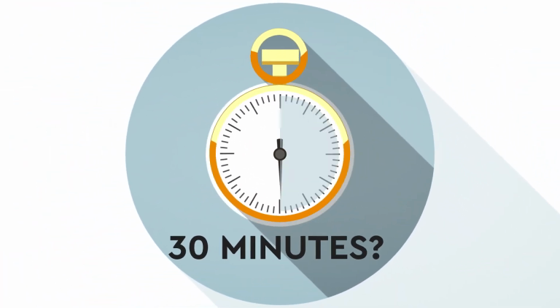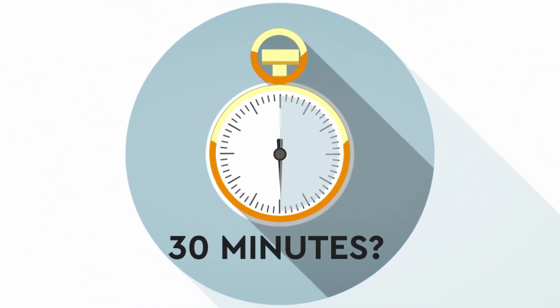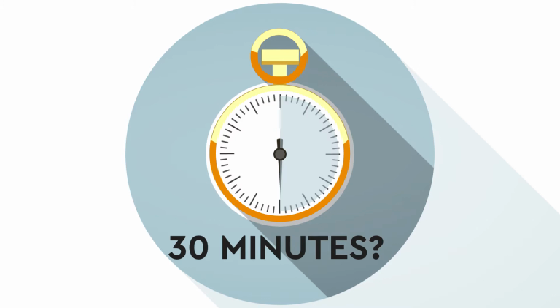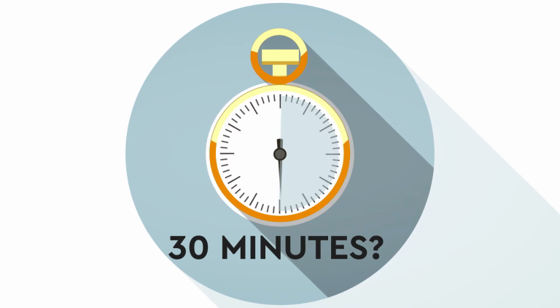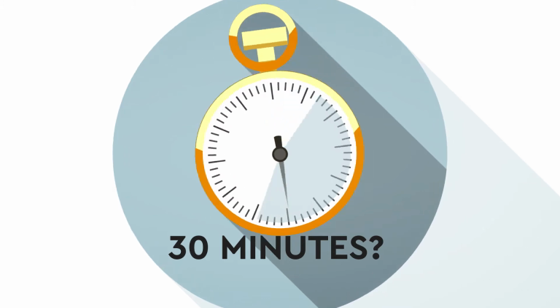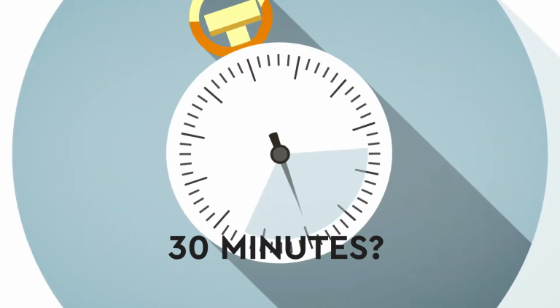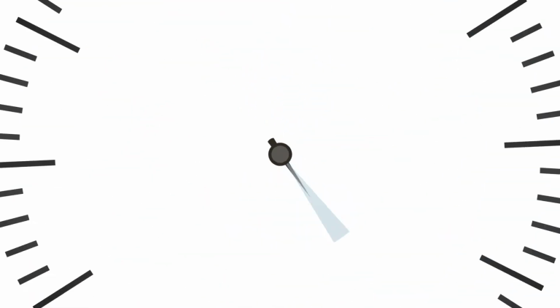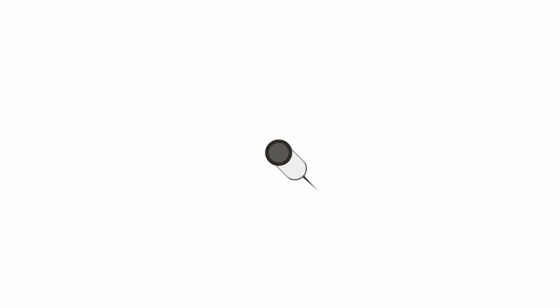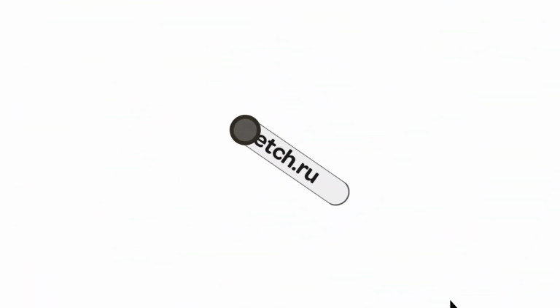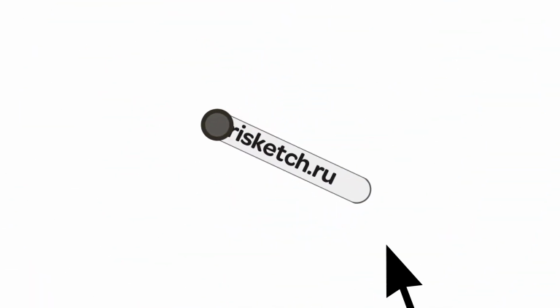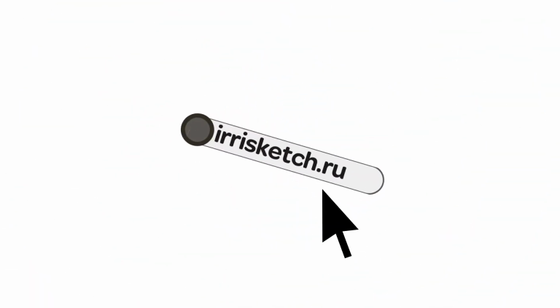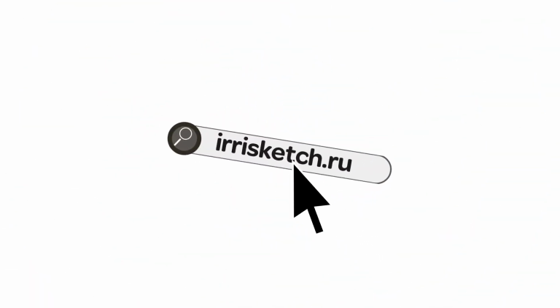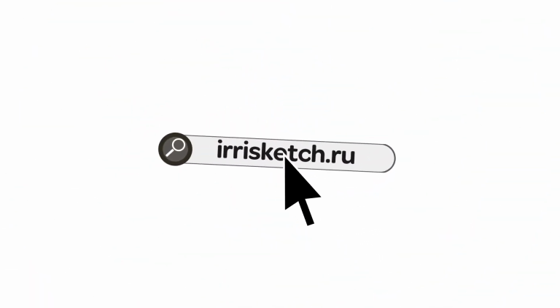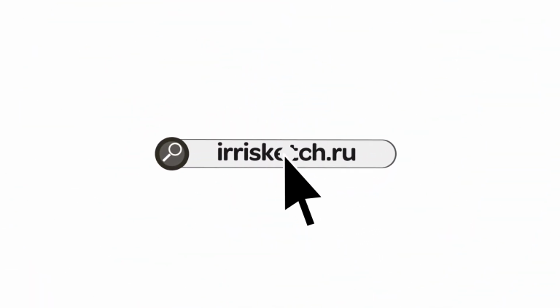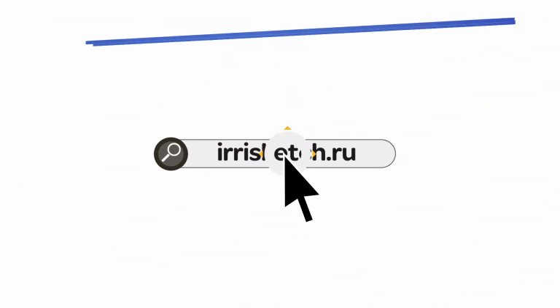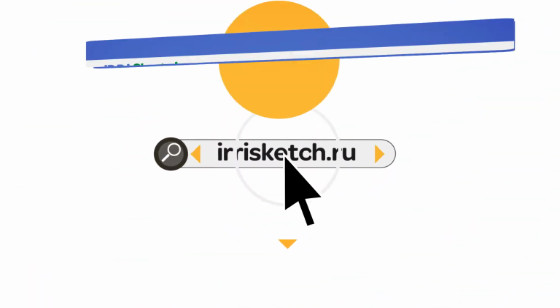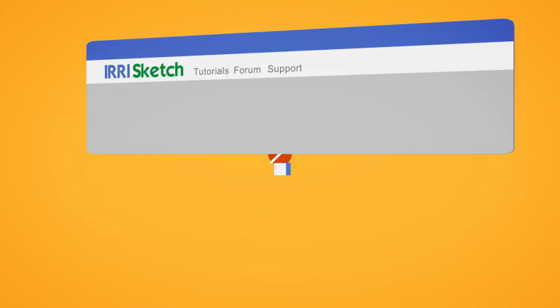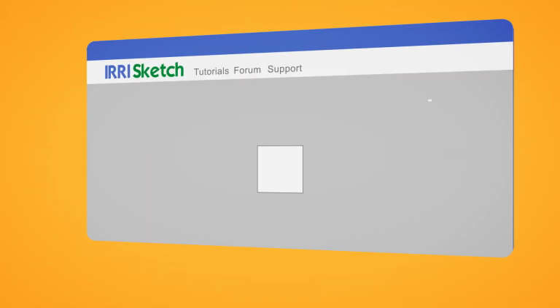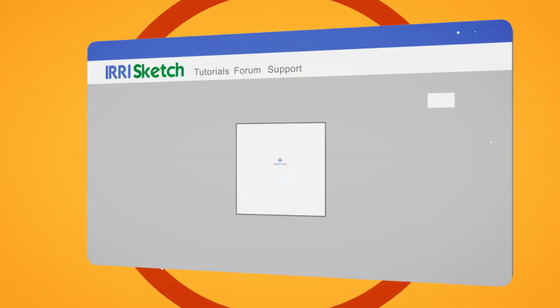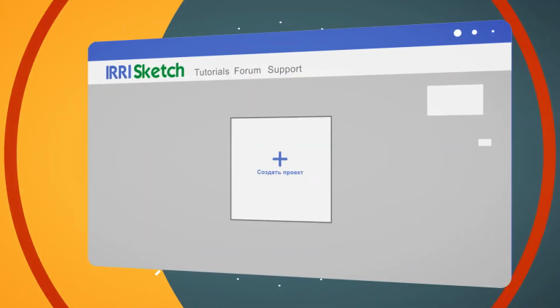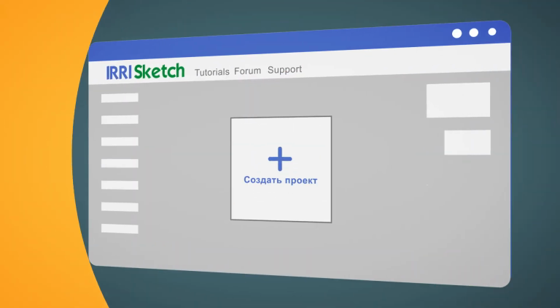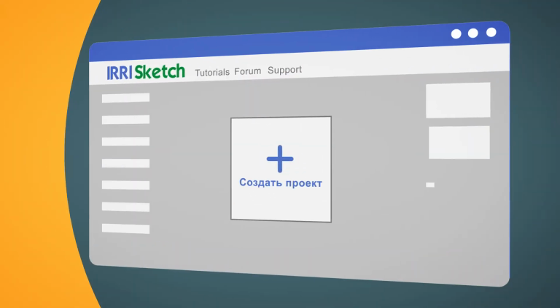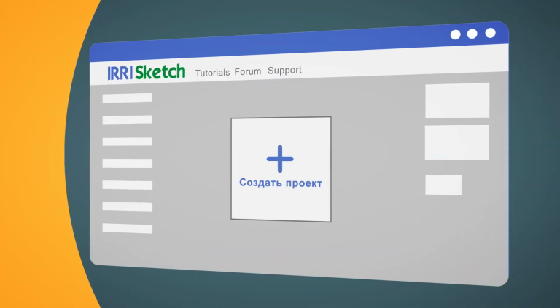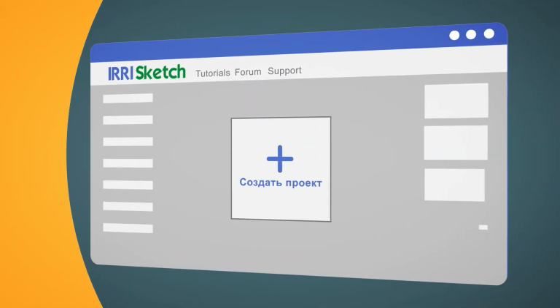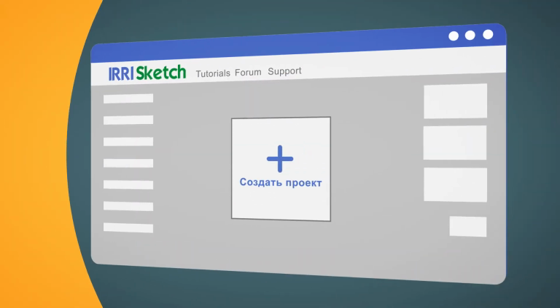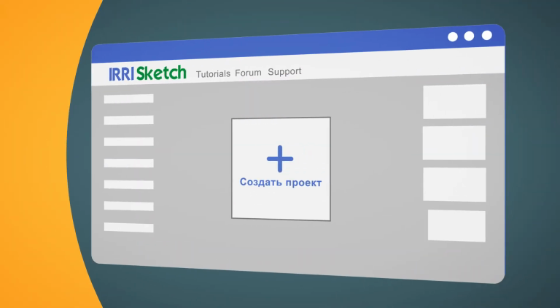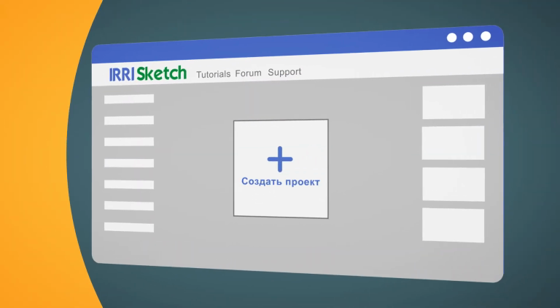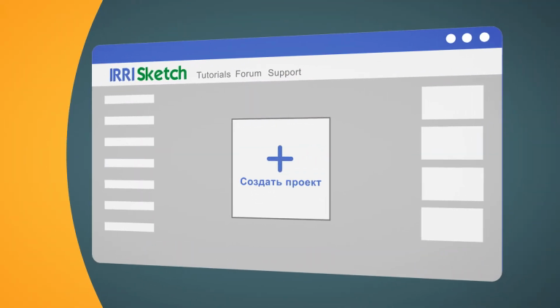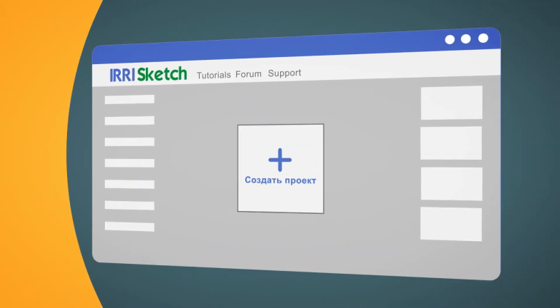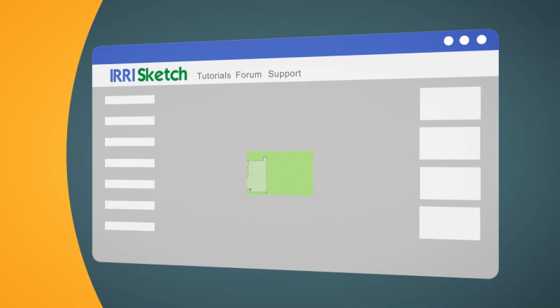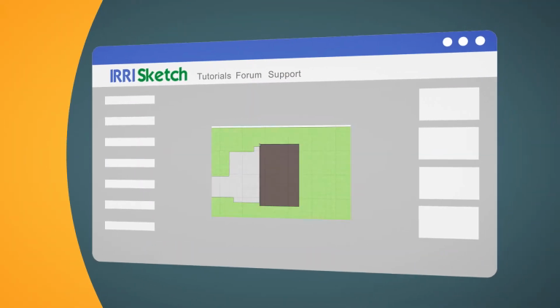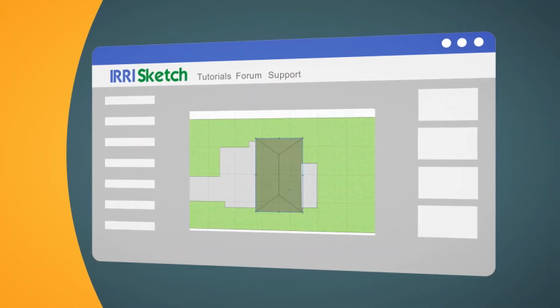I present you IrisSketch, an online service made for designing automatic irrigation systems.